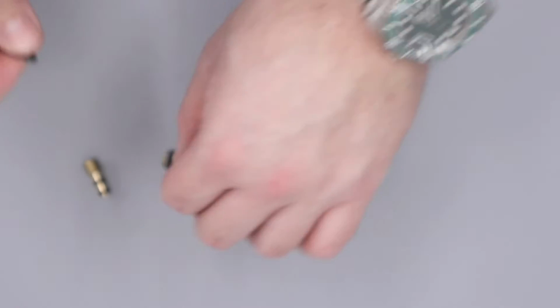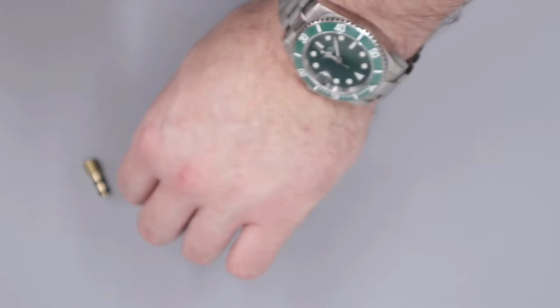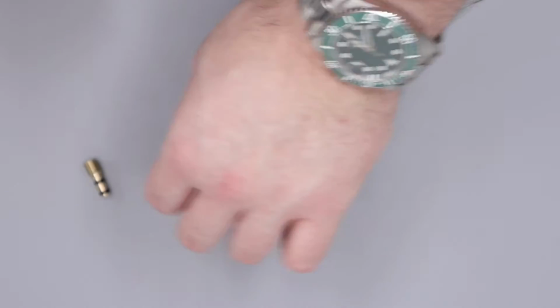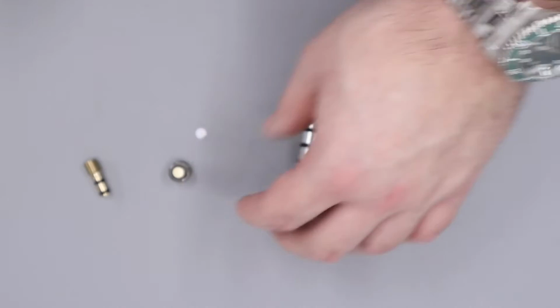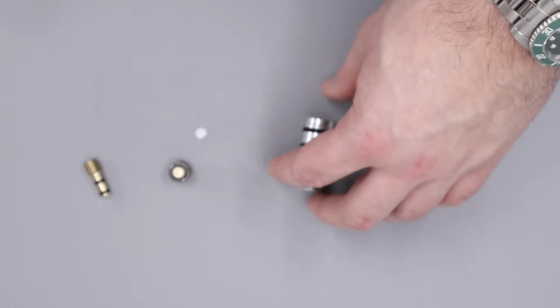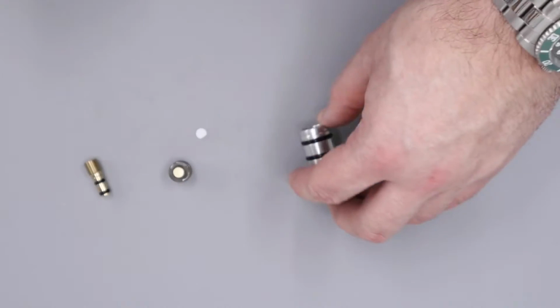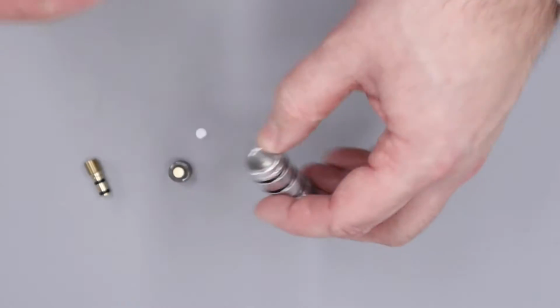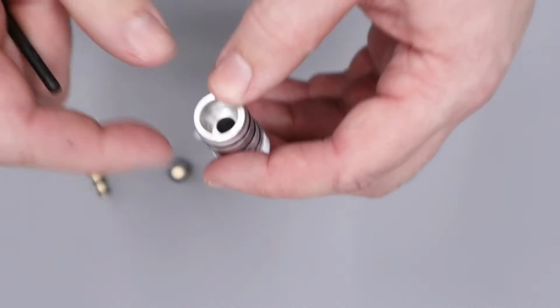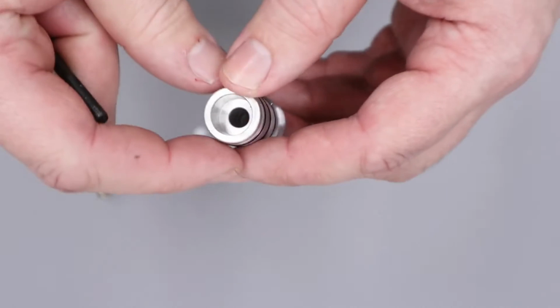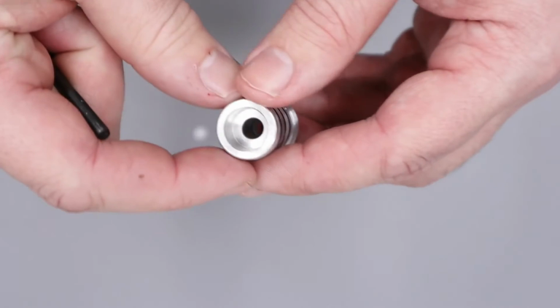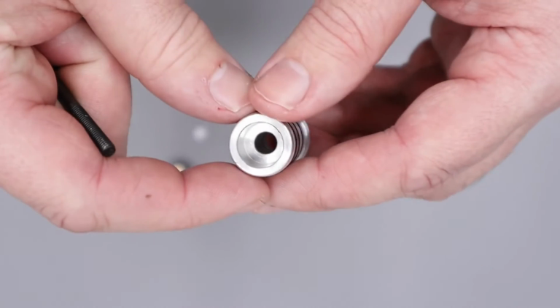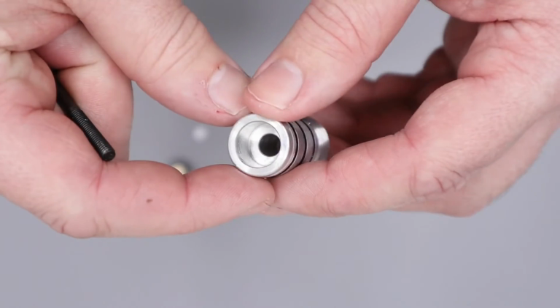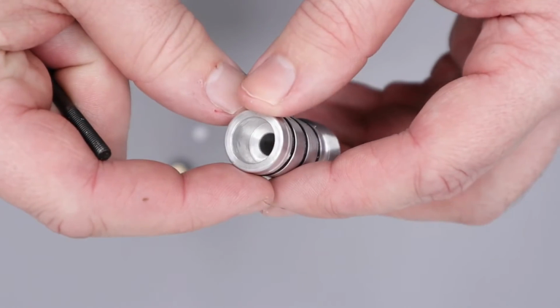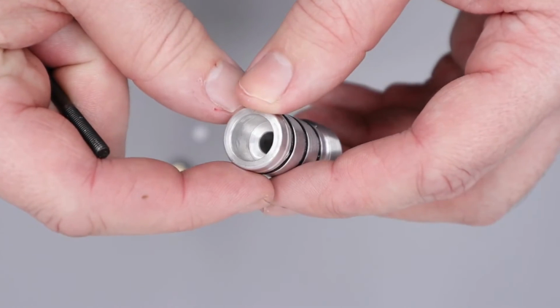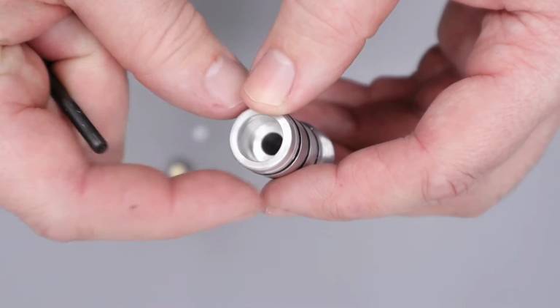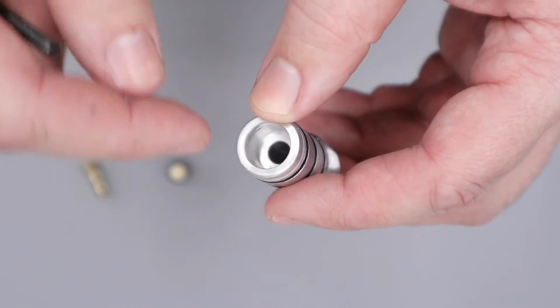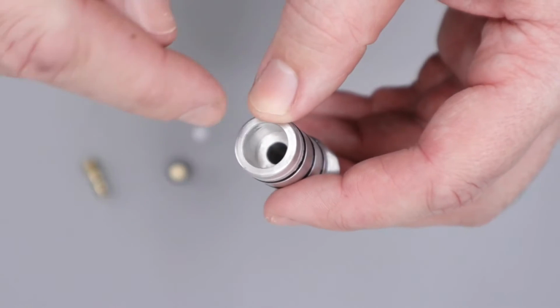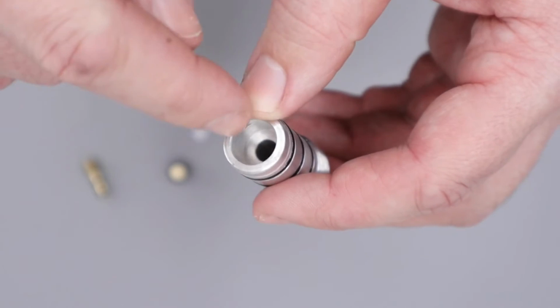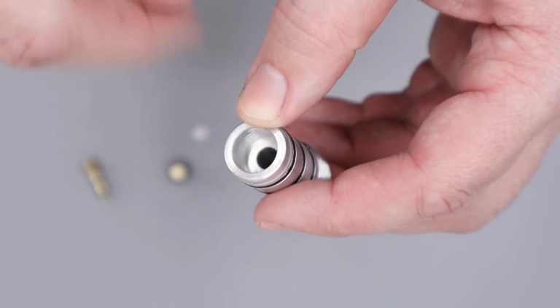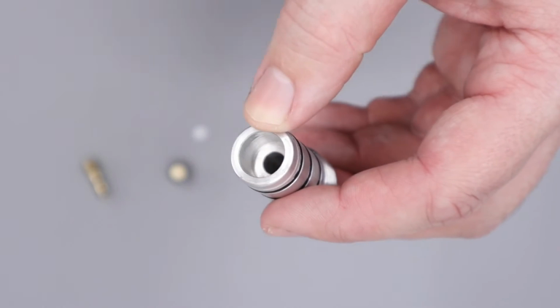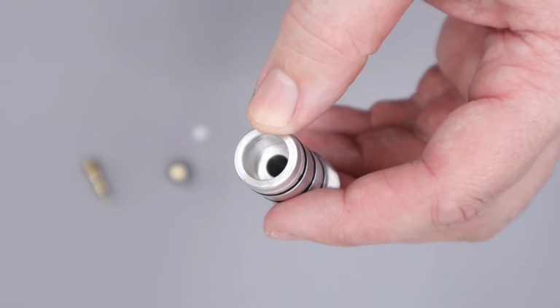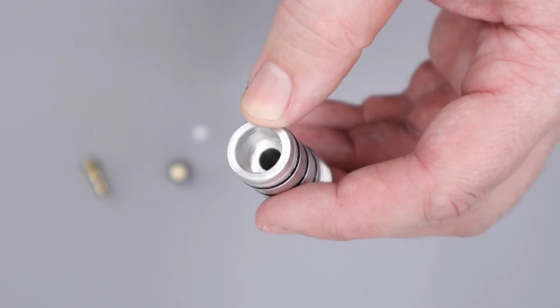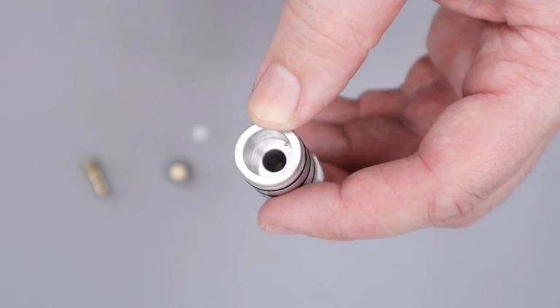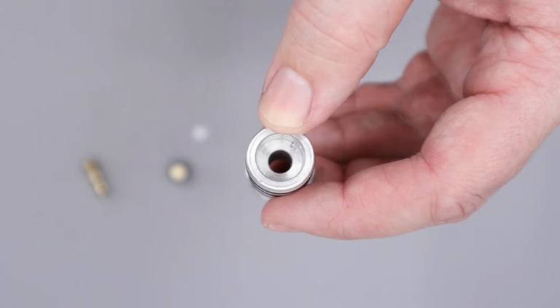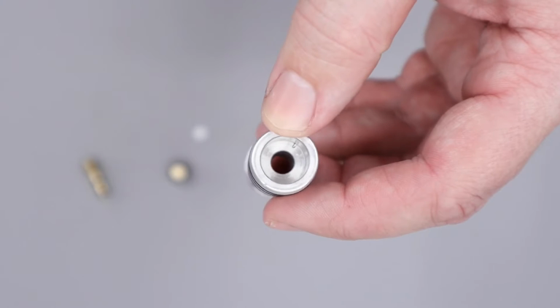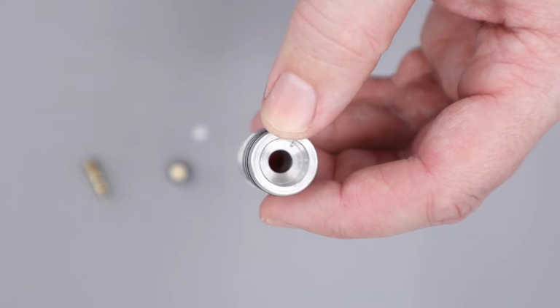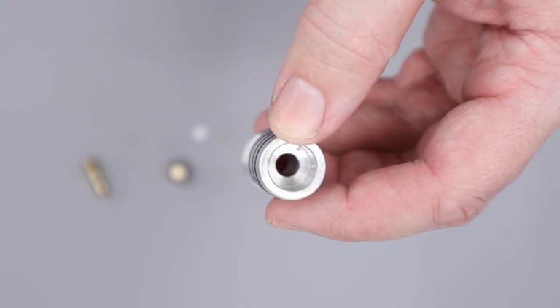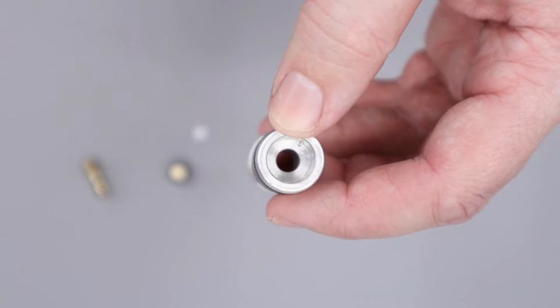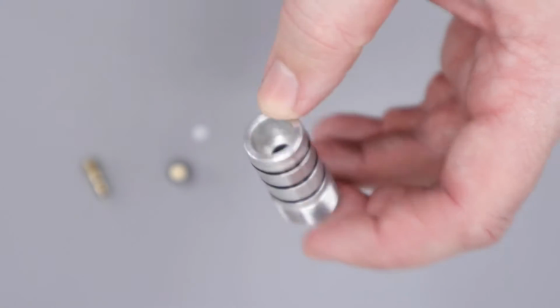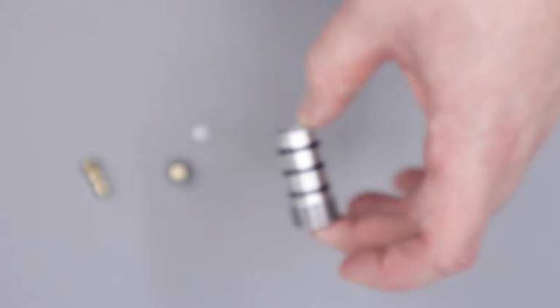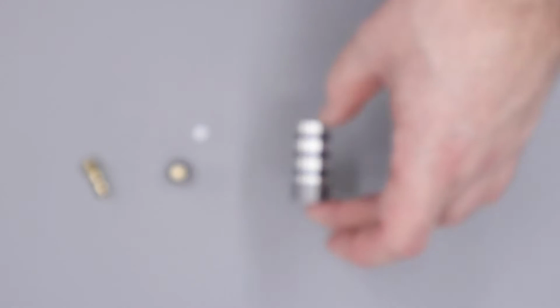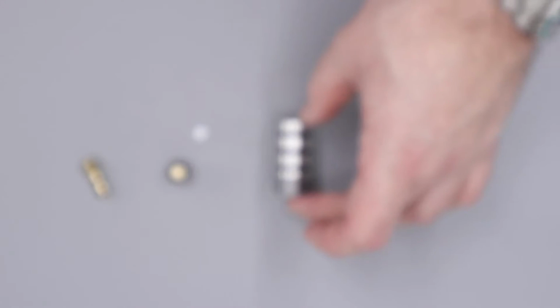Before you move on, just double-check inside the regulator body to make sure no Belleville washers got trapped inside there.